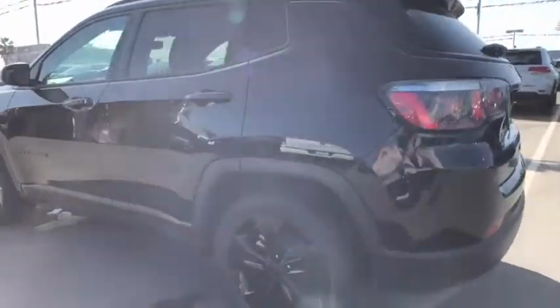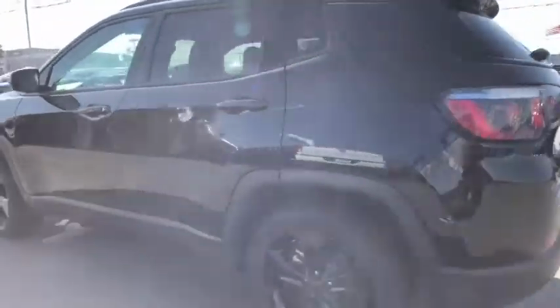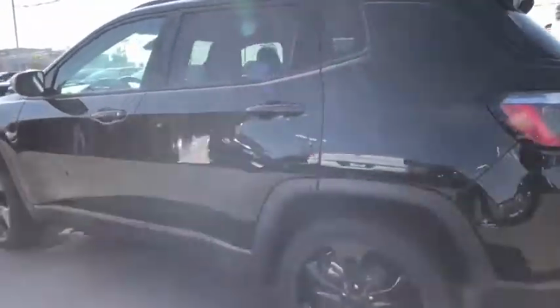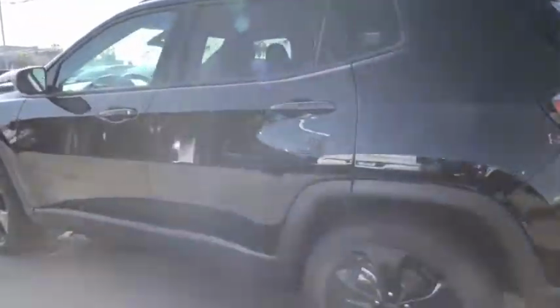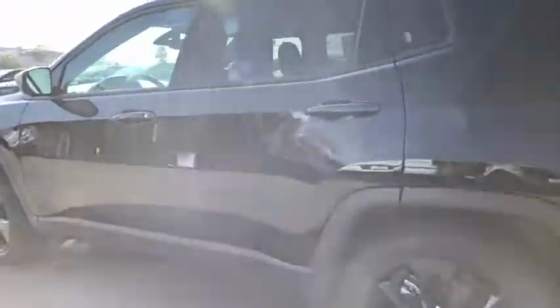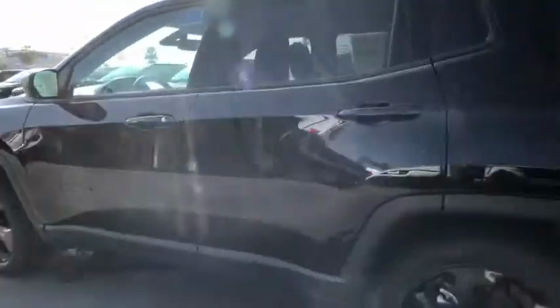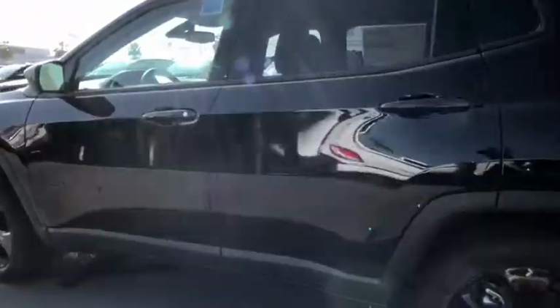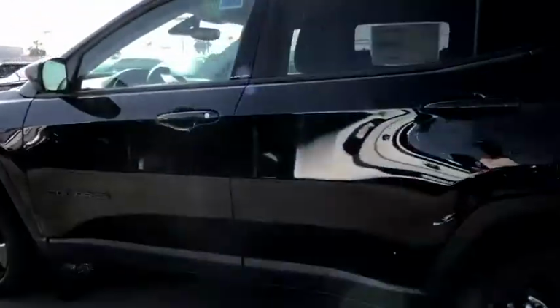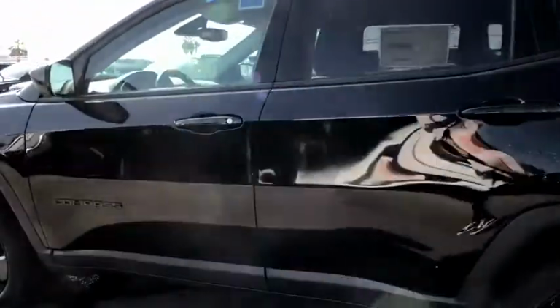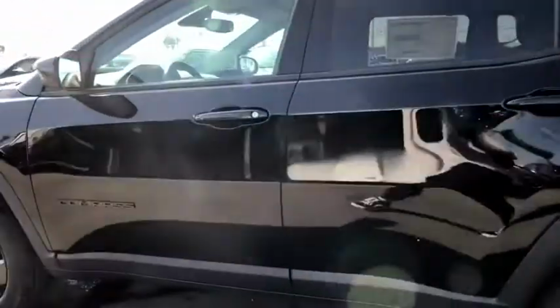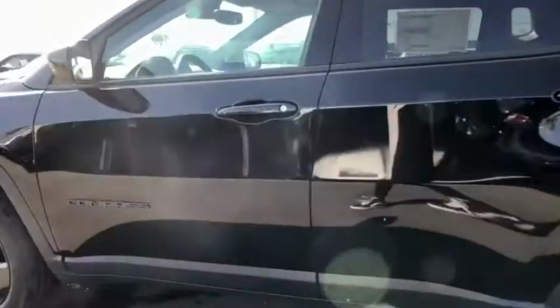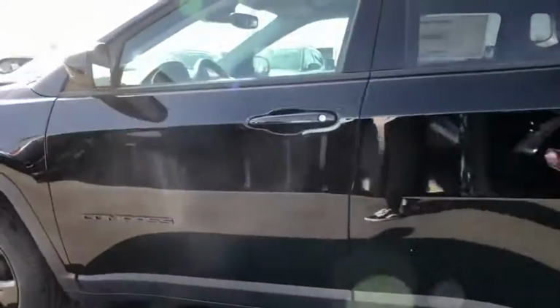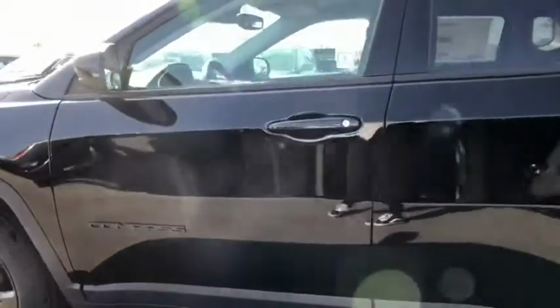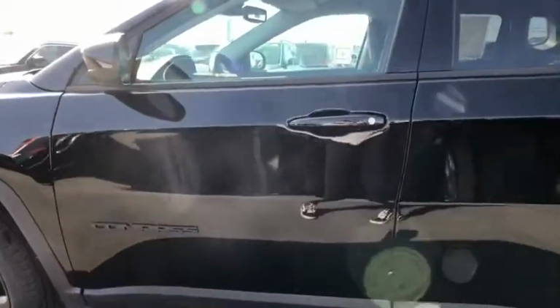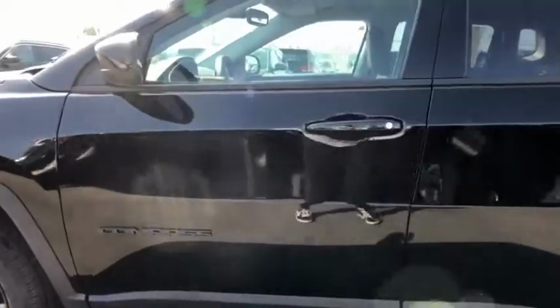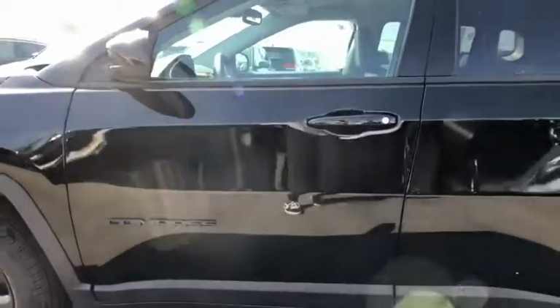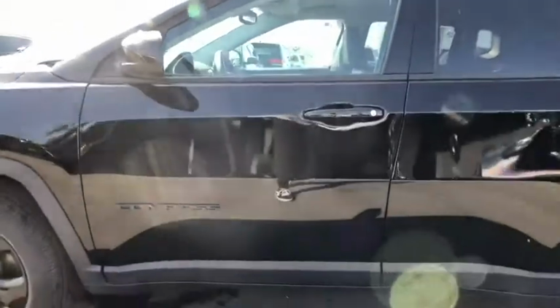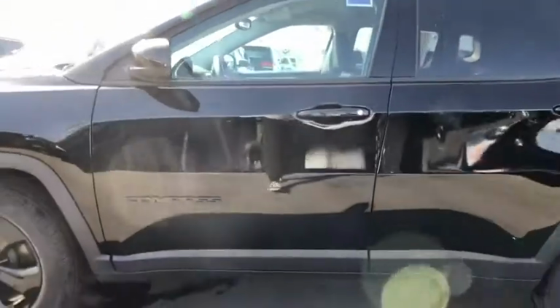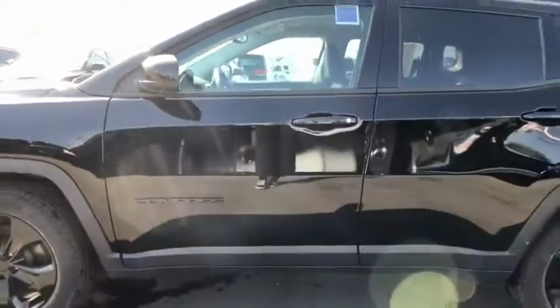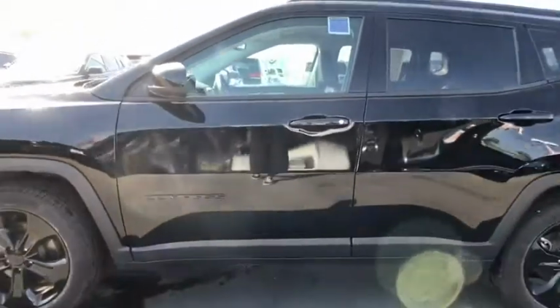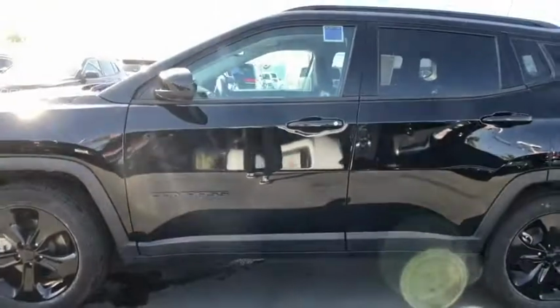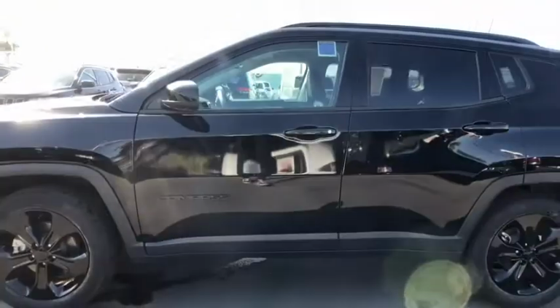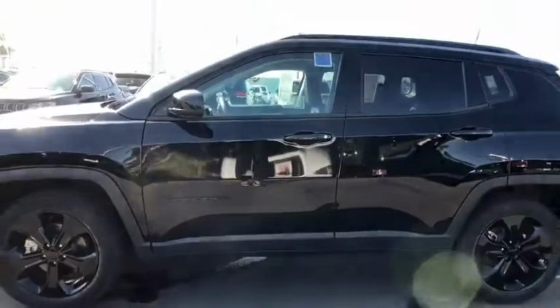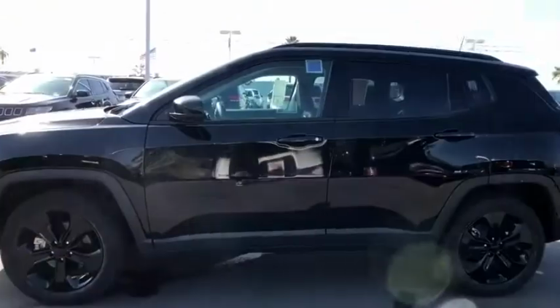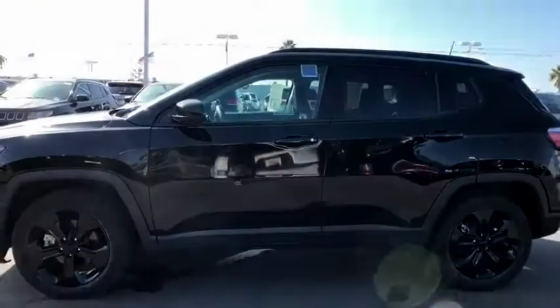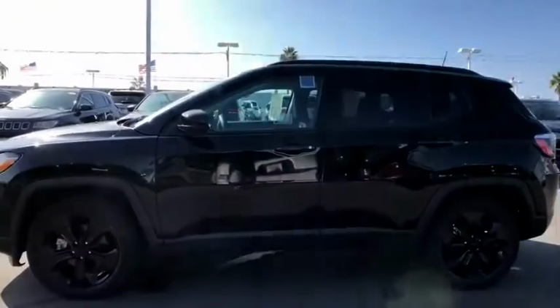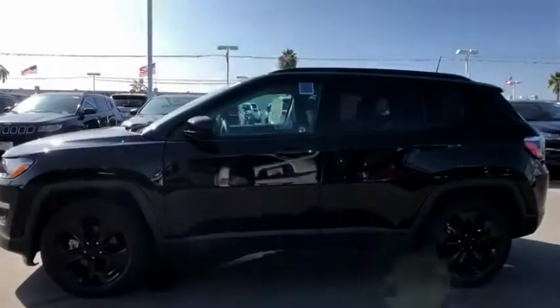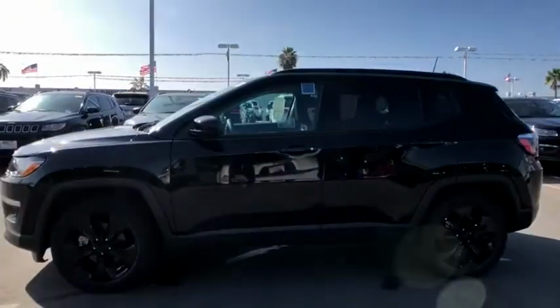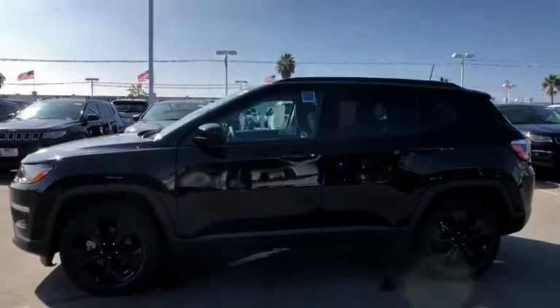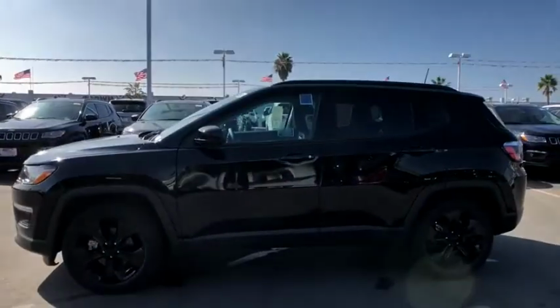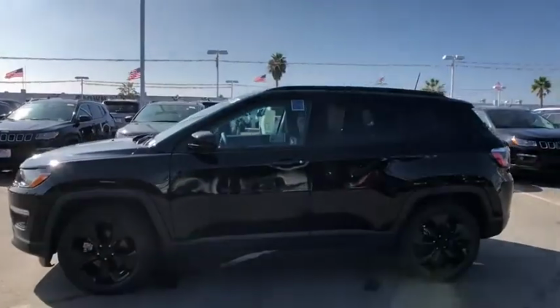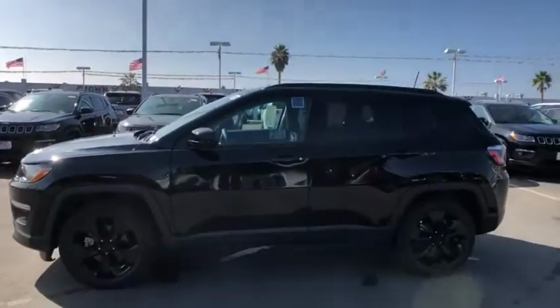Front-wheel drive, power windows. This beauty will even make your house keys jealous. Drive it today!